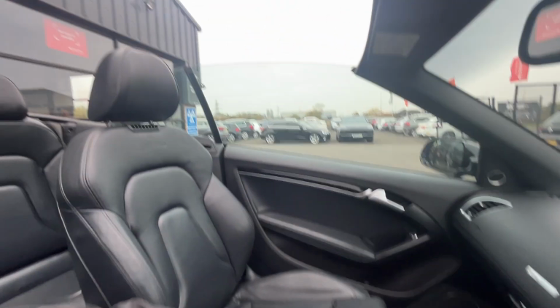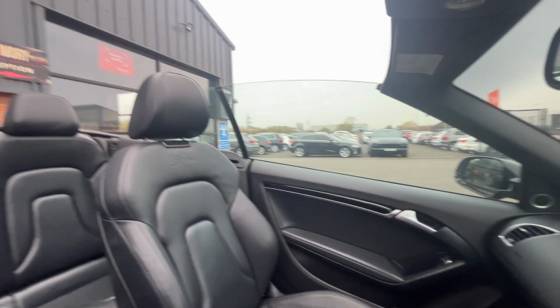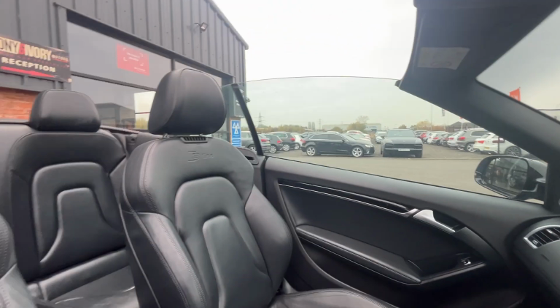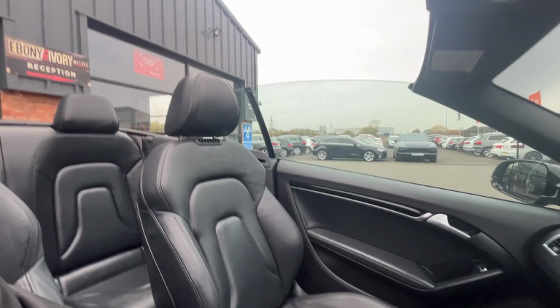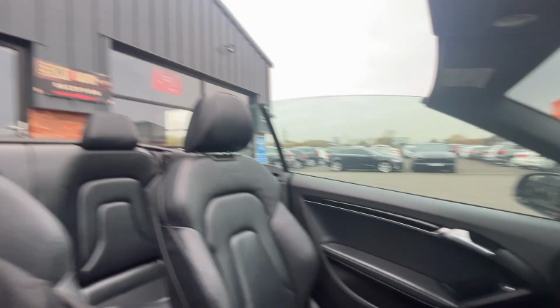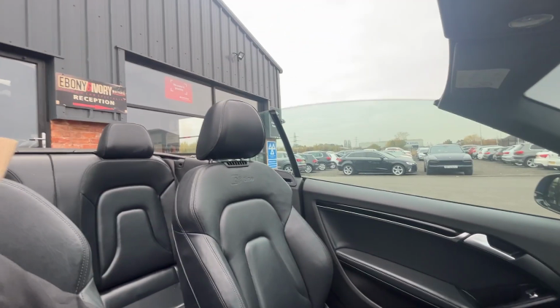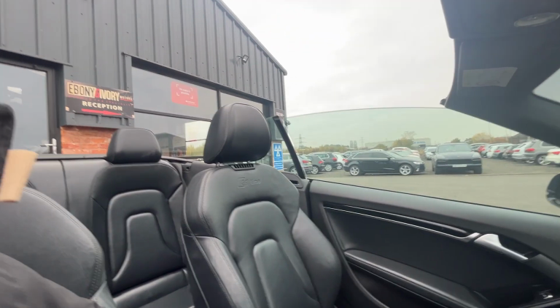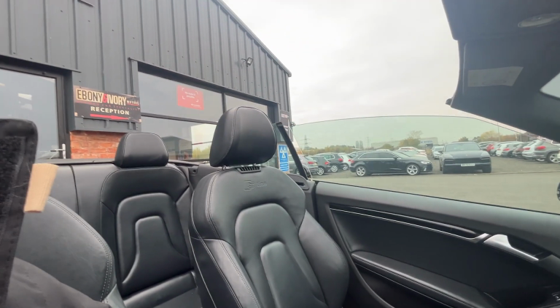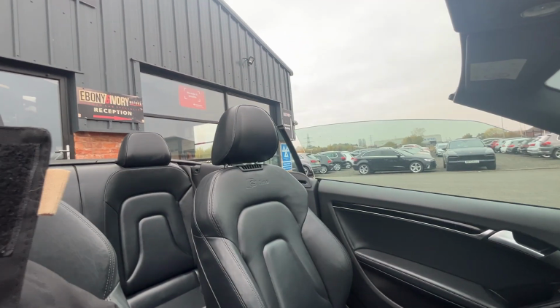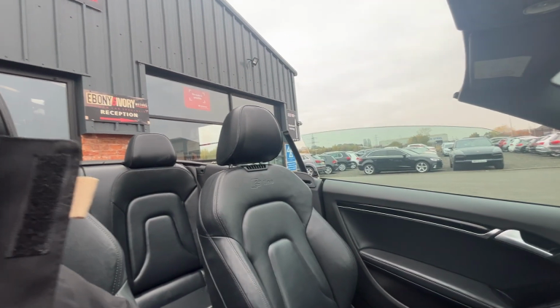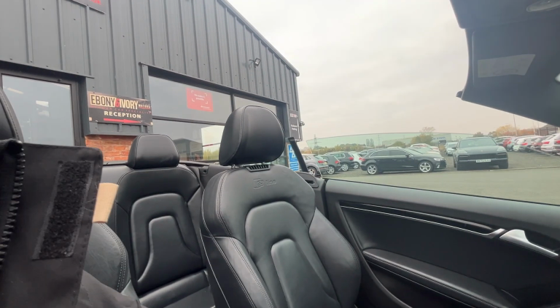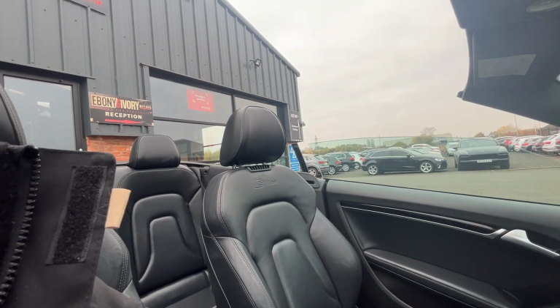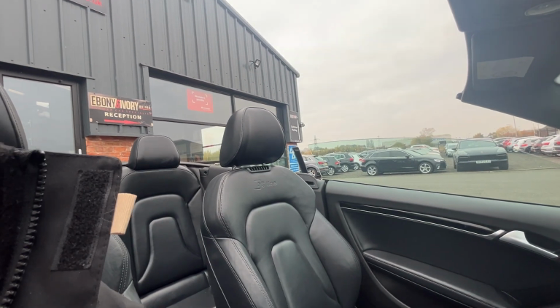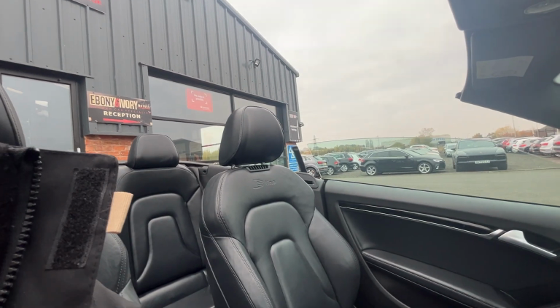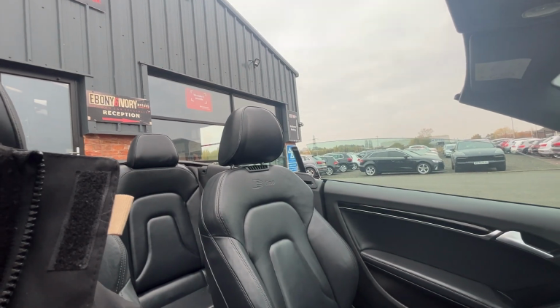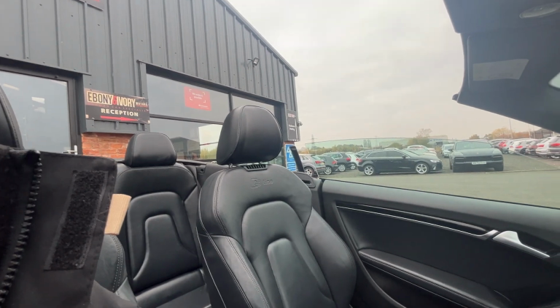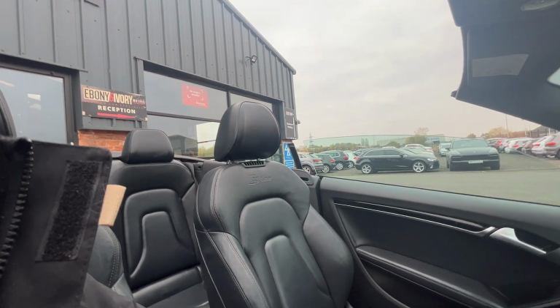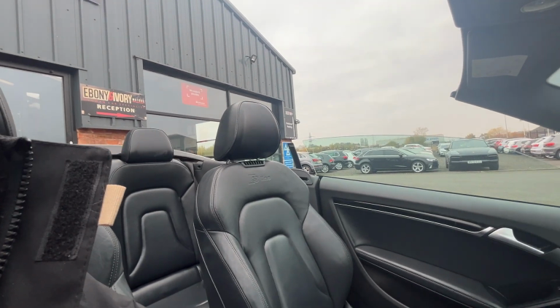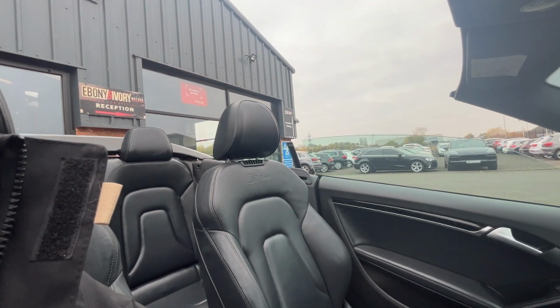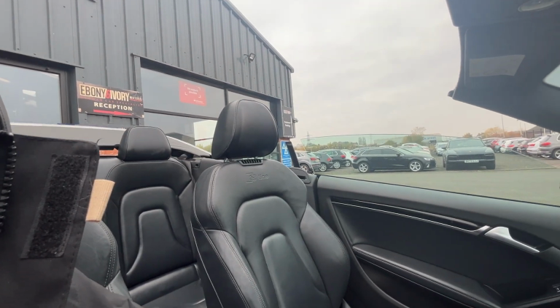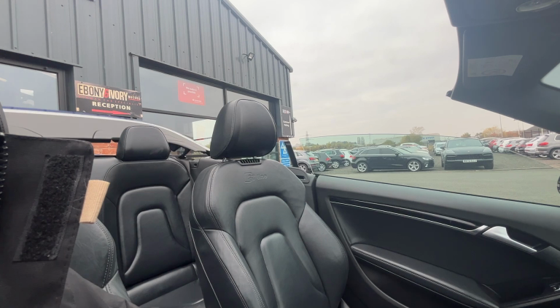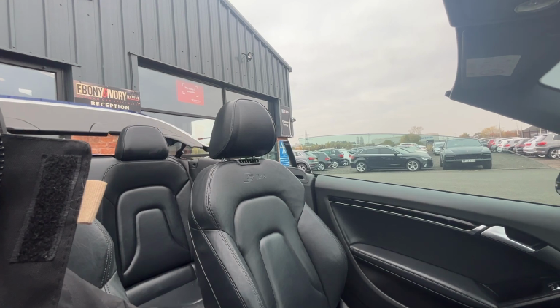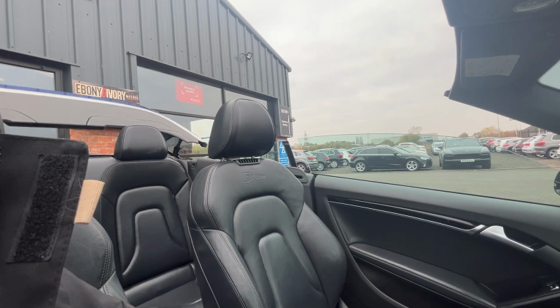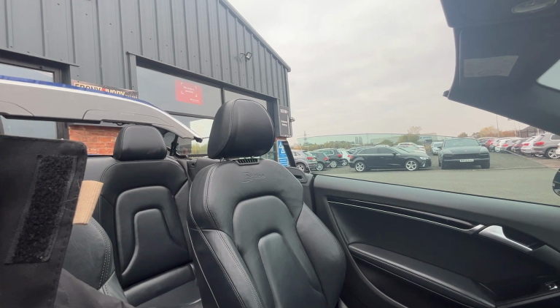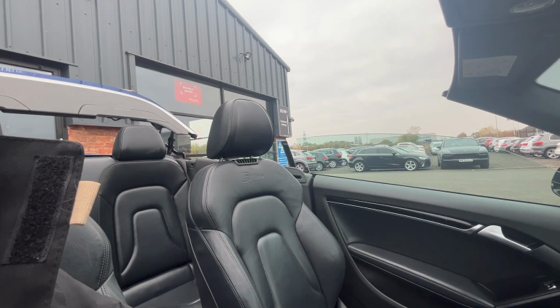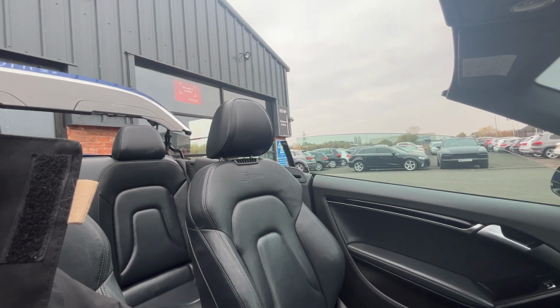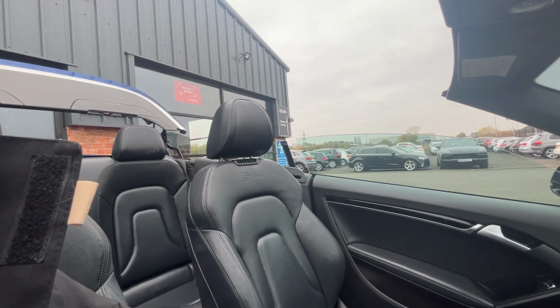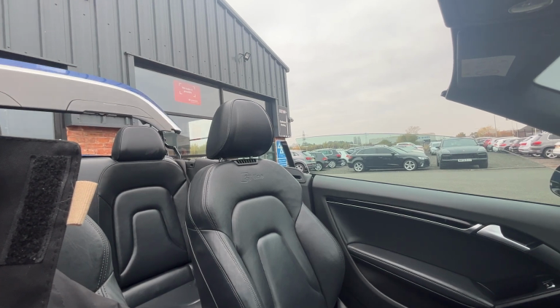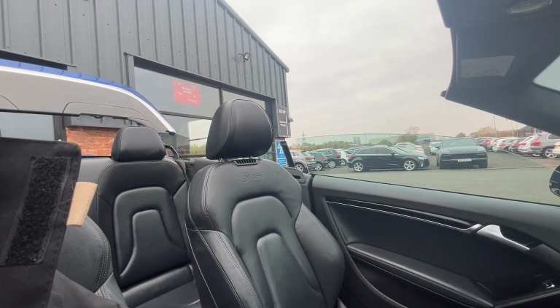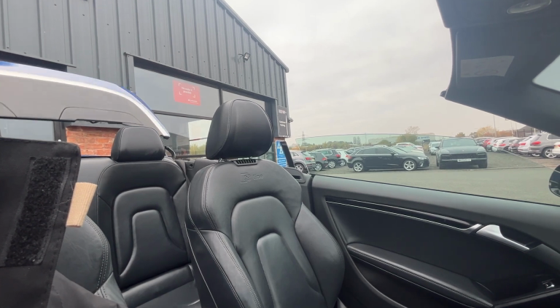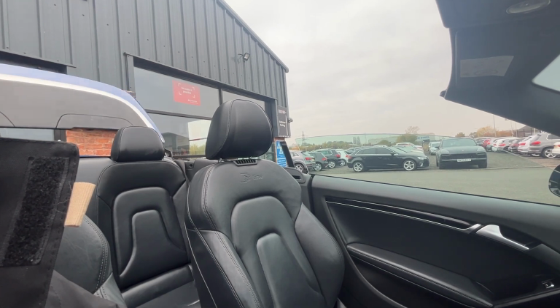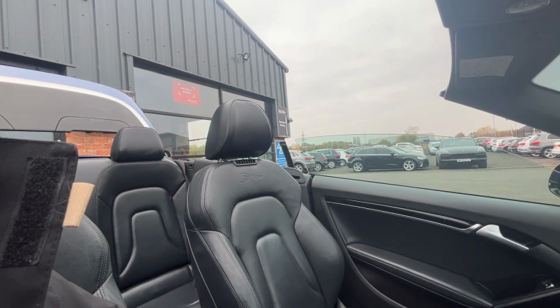This car is on 82,712 miles. But just before I let you go, we'll show you the full roof operation and then I'll jump out and do a quick walk-around with the roof up as well.